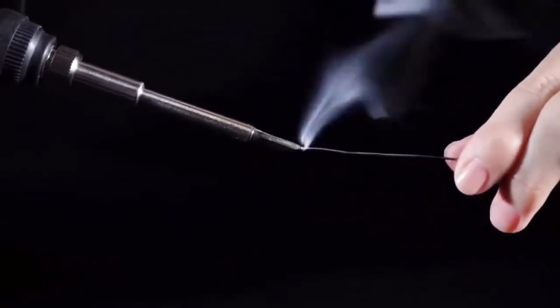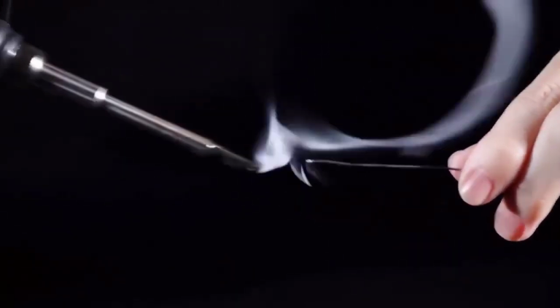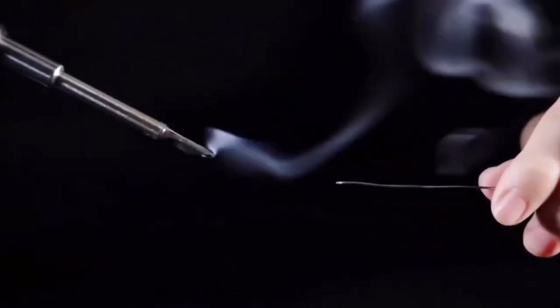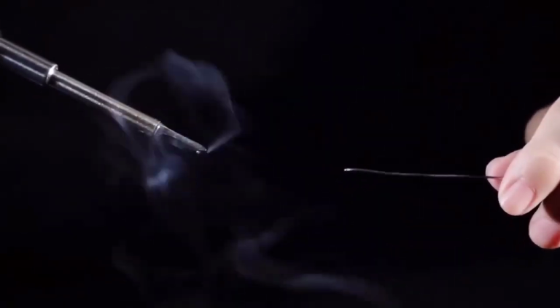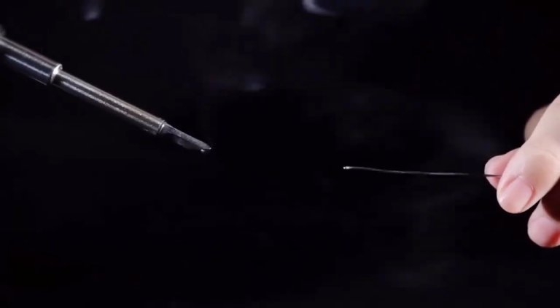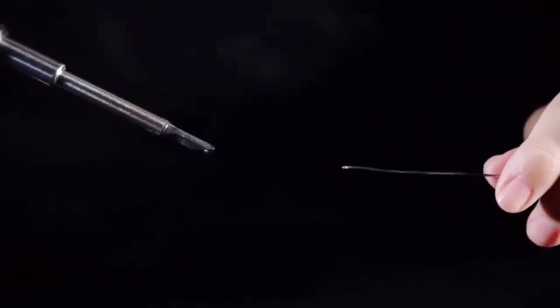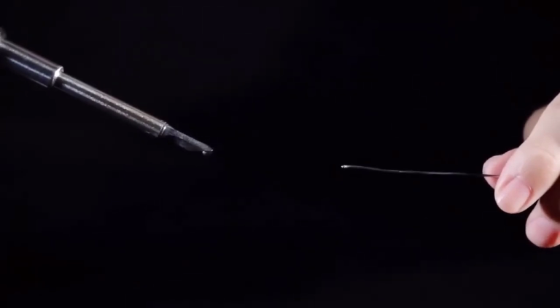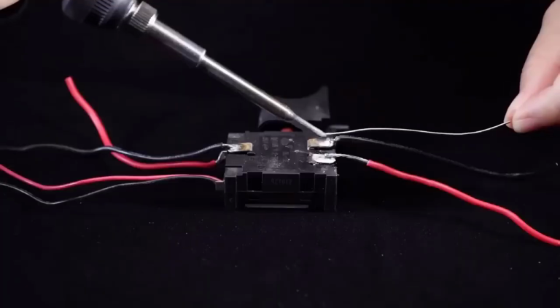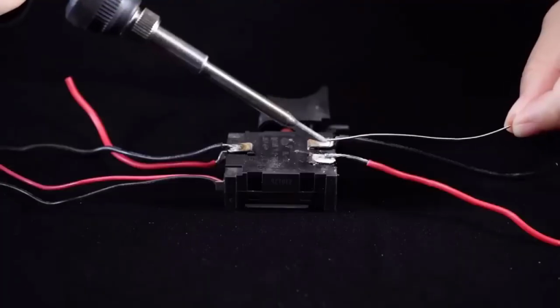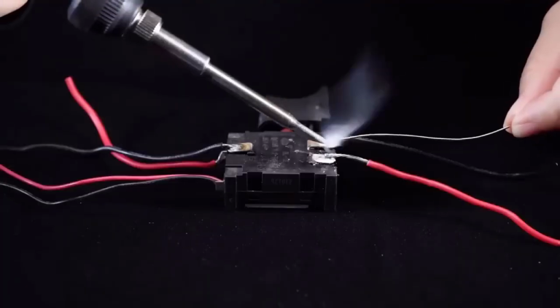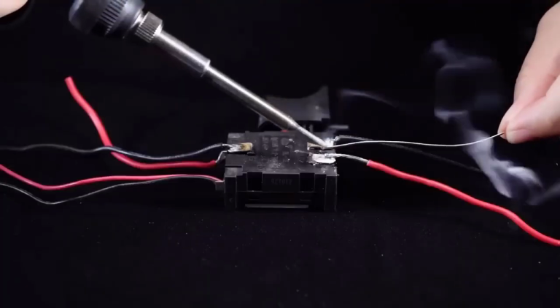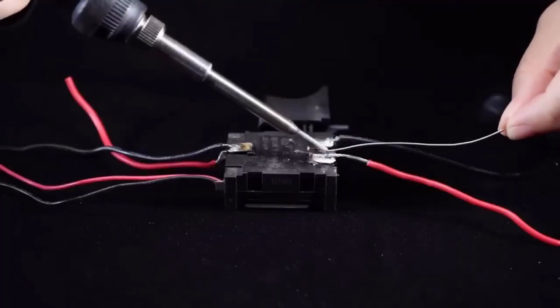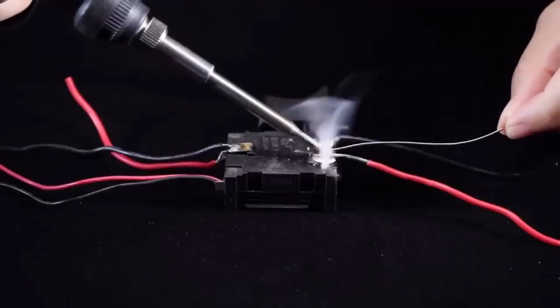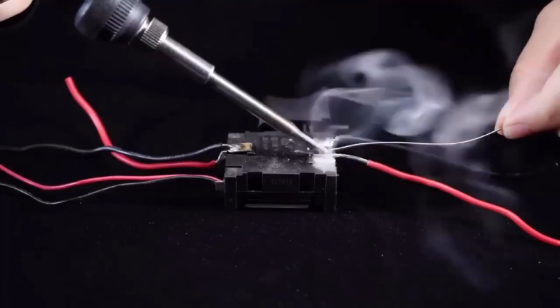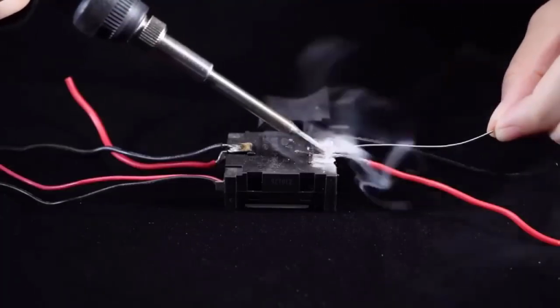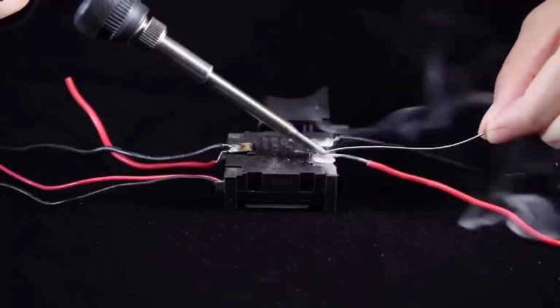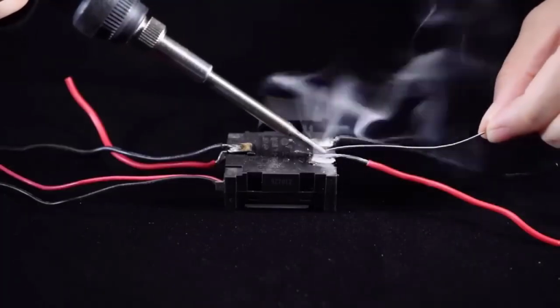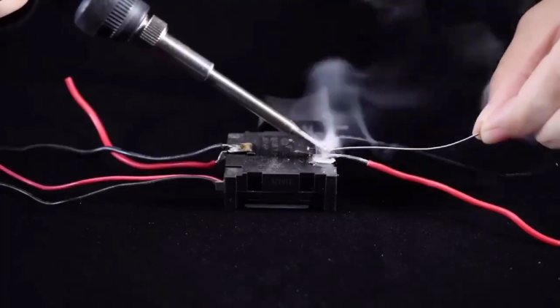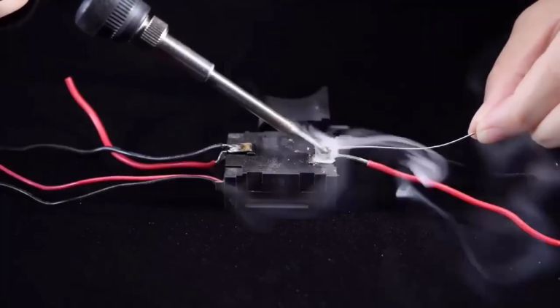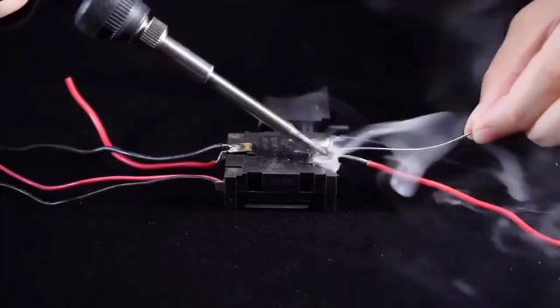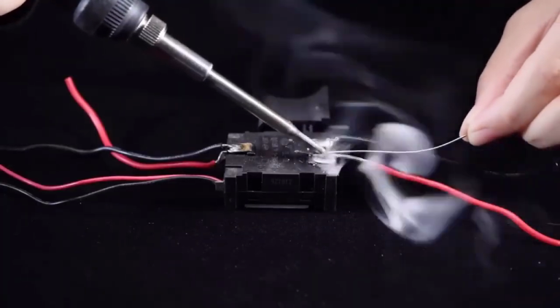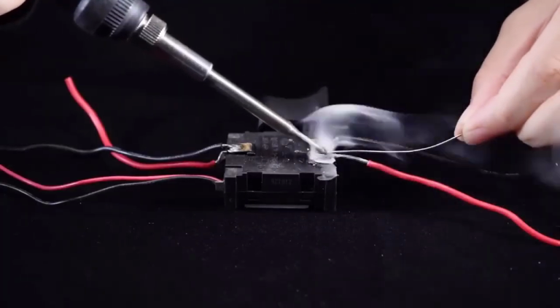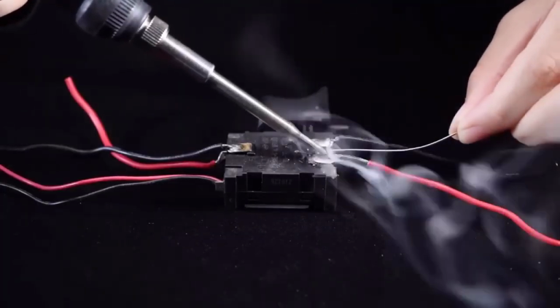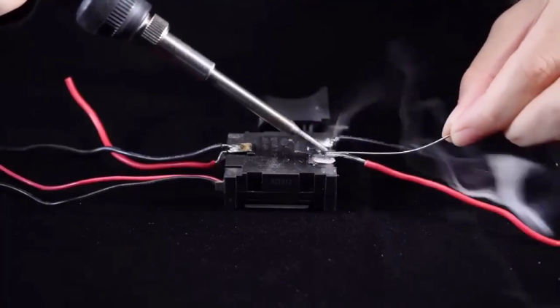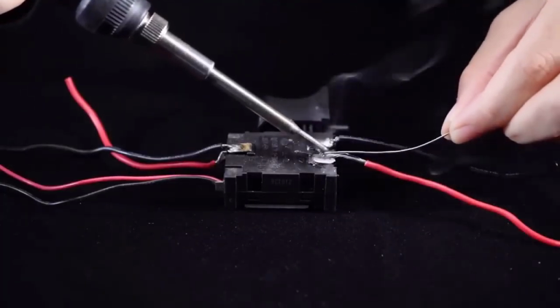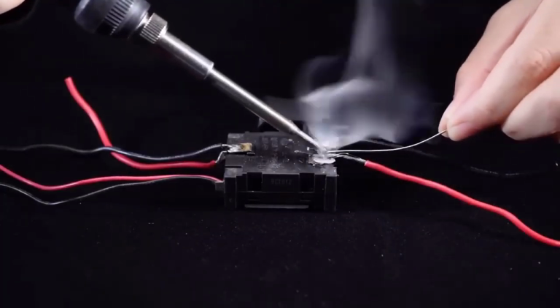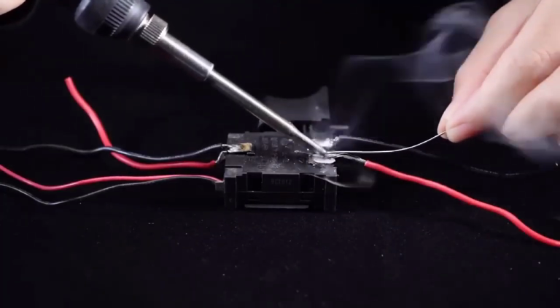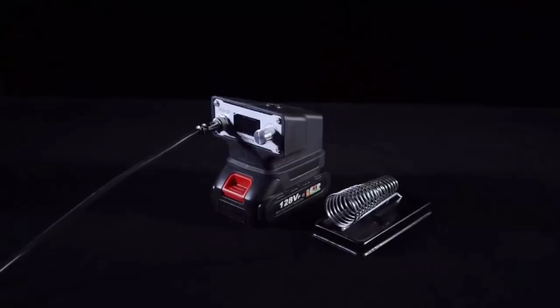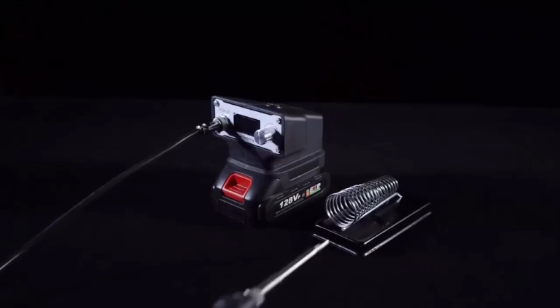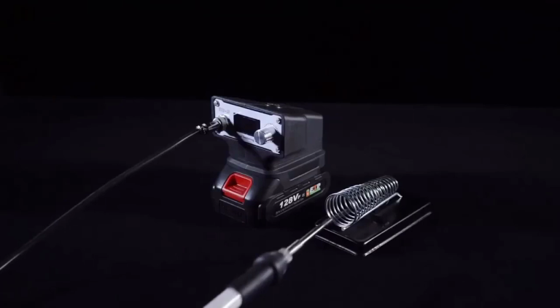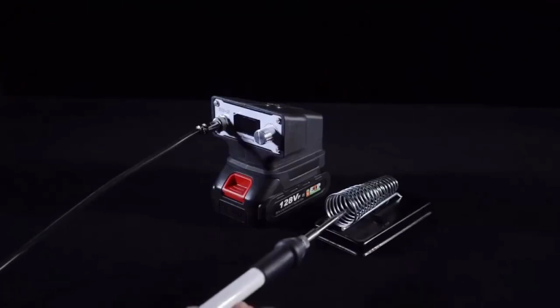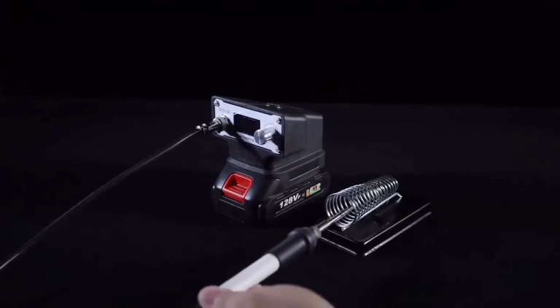Included is a support for the soldering iron where you can put the soldering iron without worry, and it is very convenient if you need to take a short break.